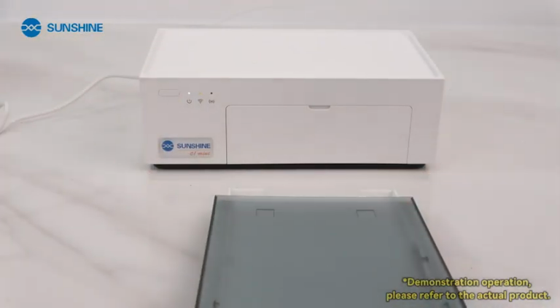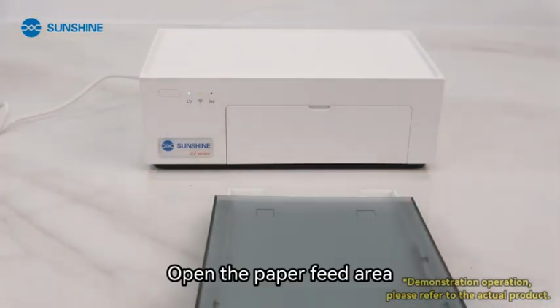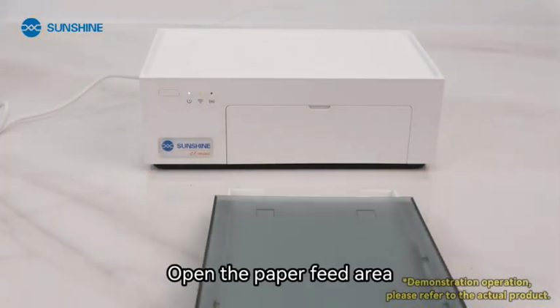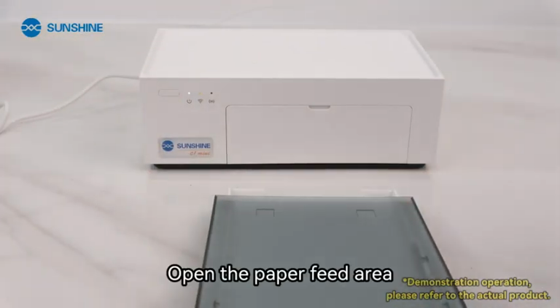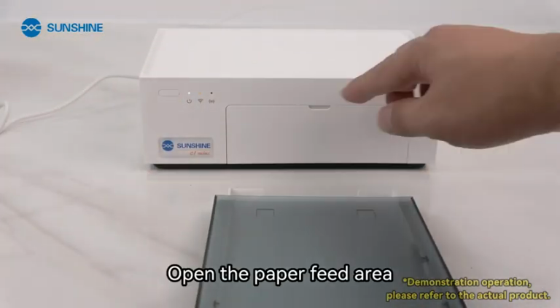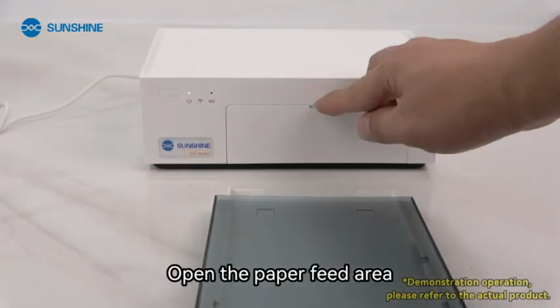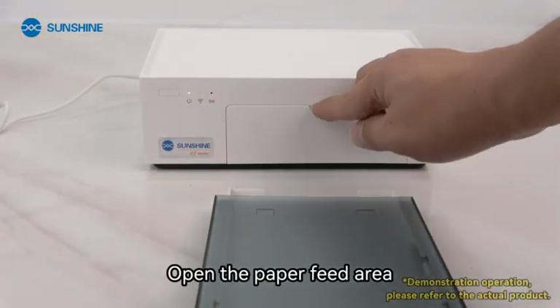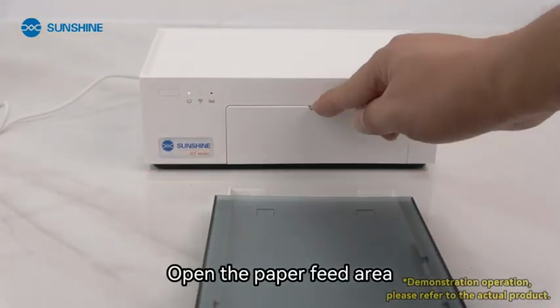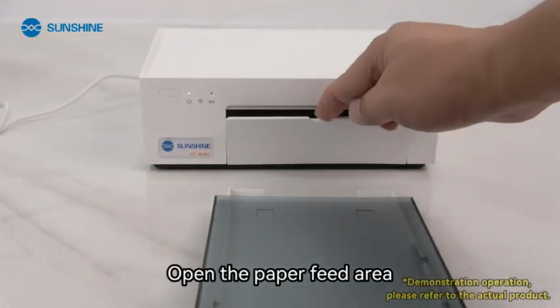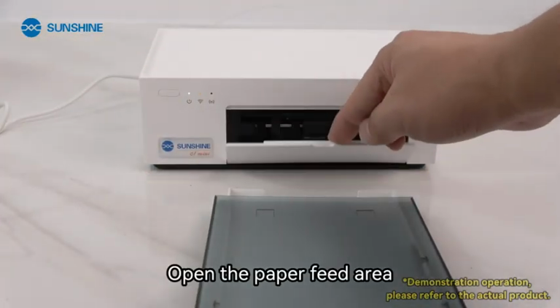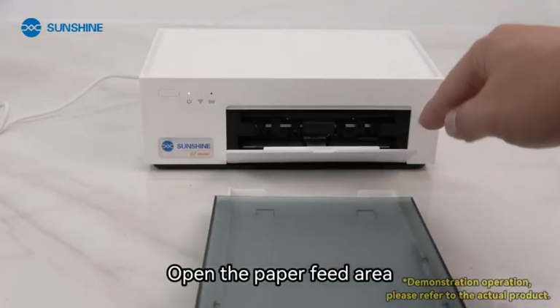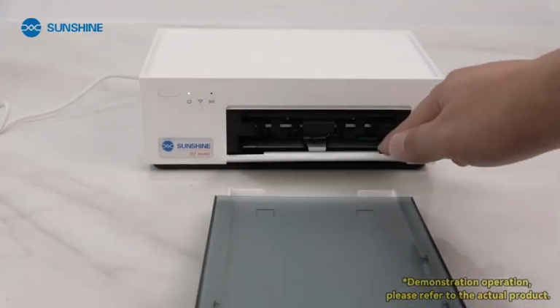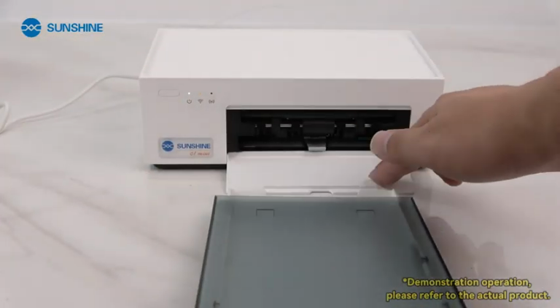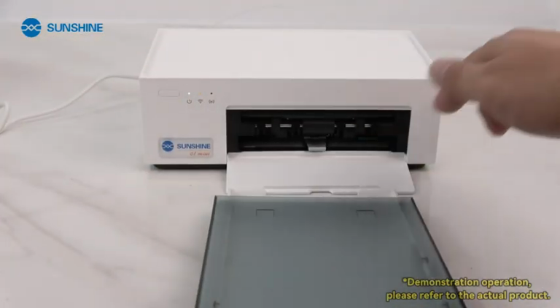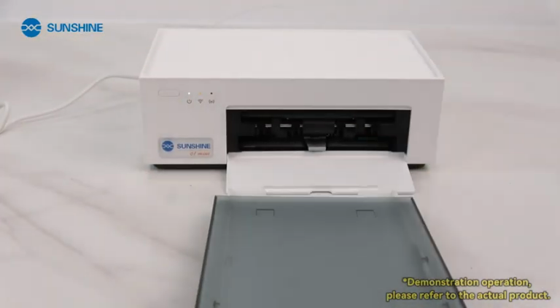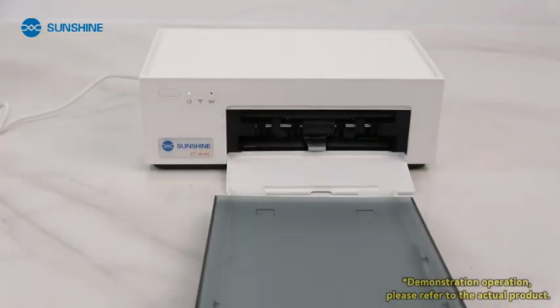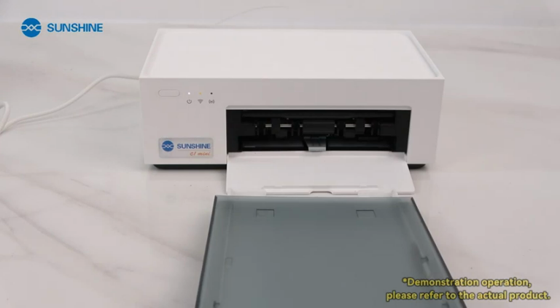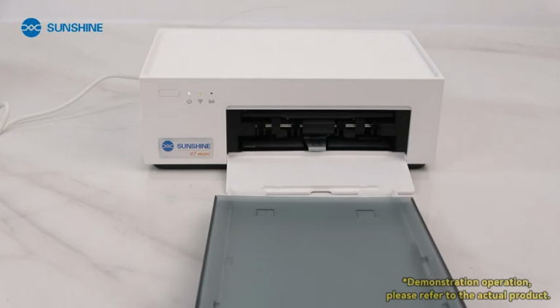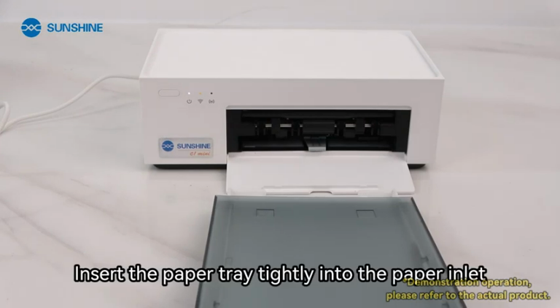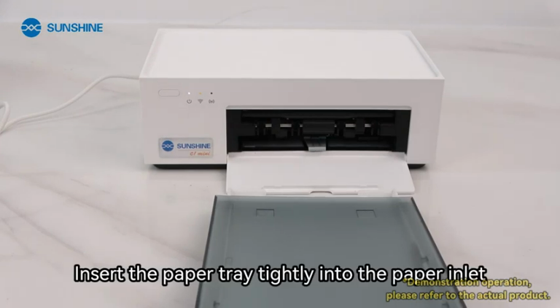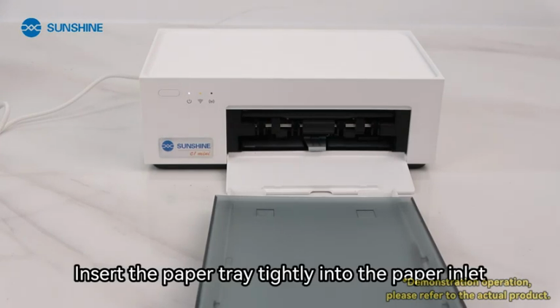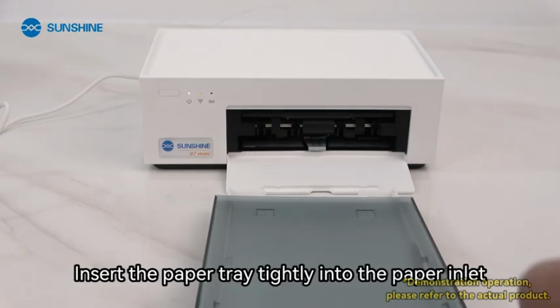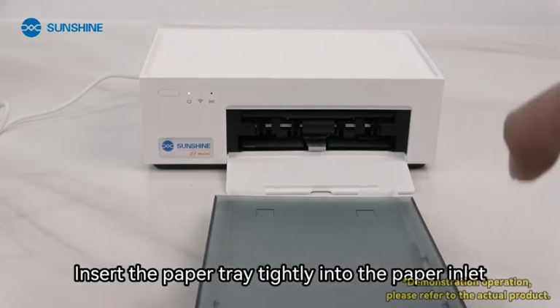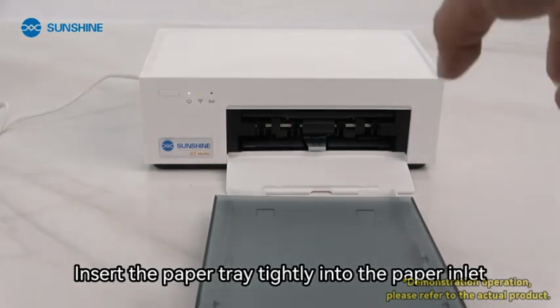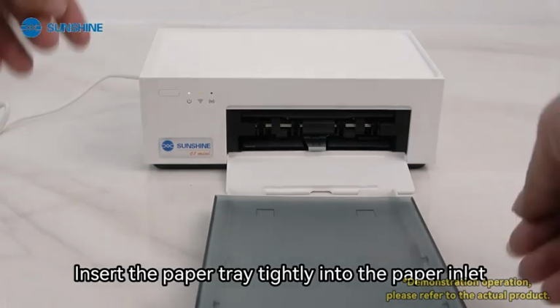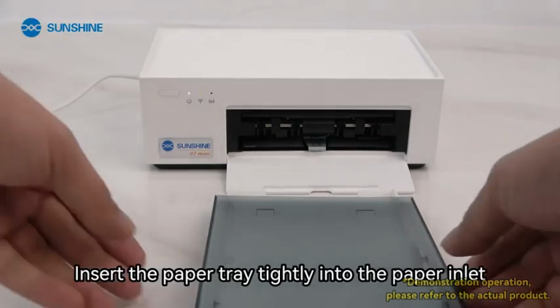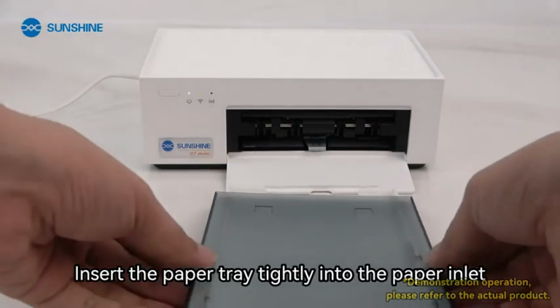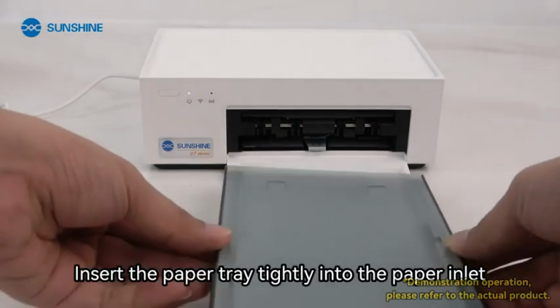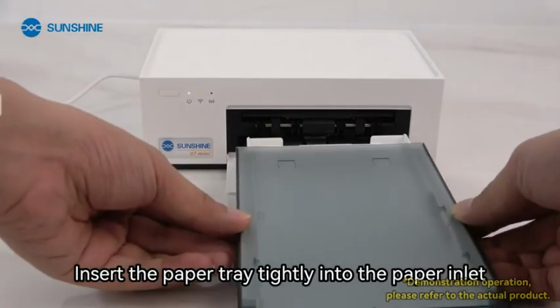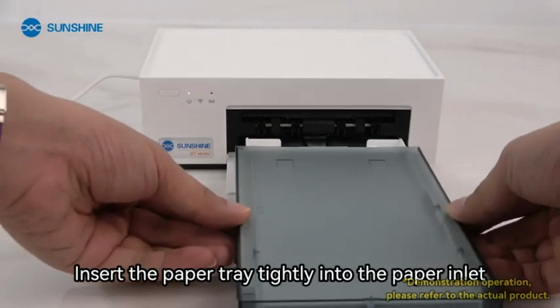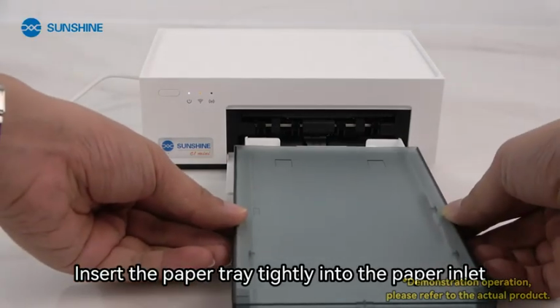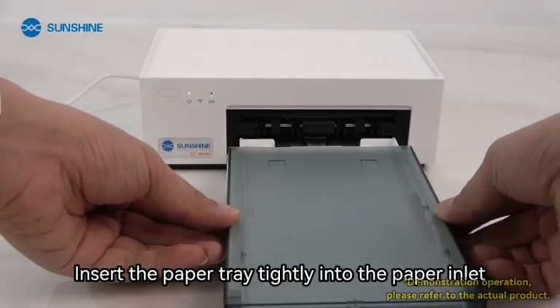Open the paper feed area. Insert the paper tray tightly into the paper inlet.